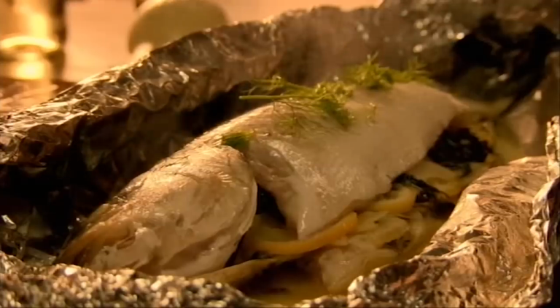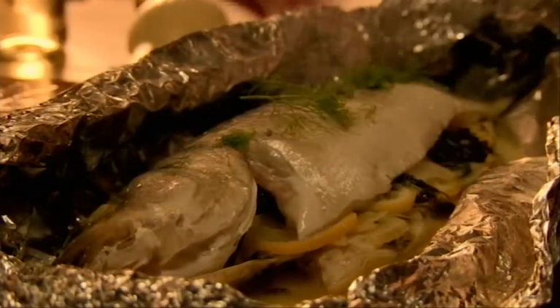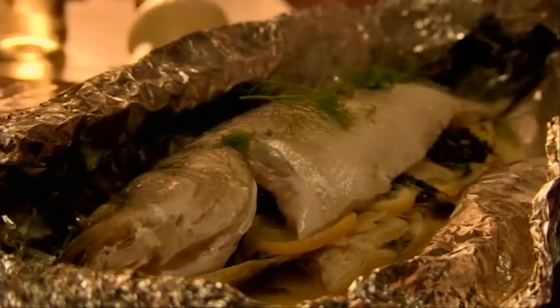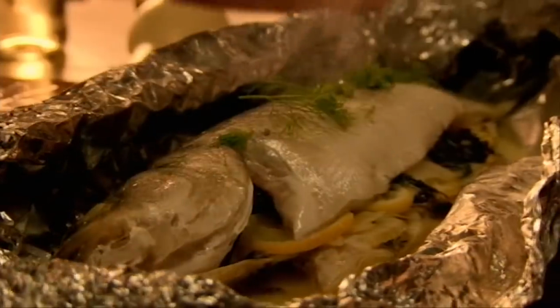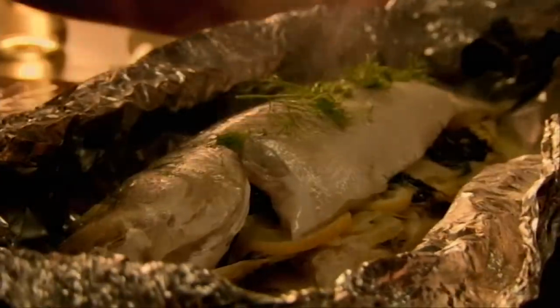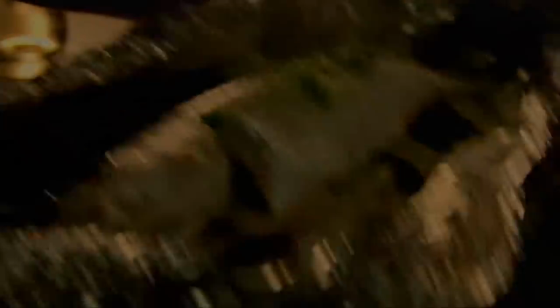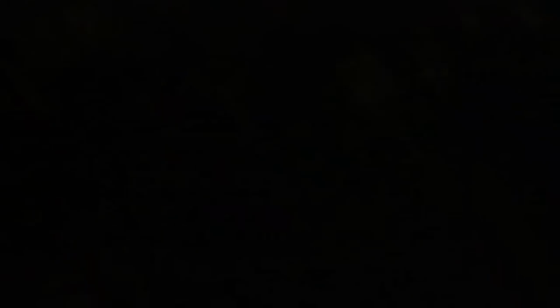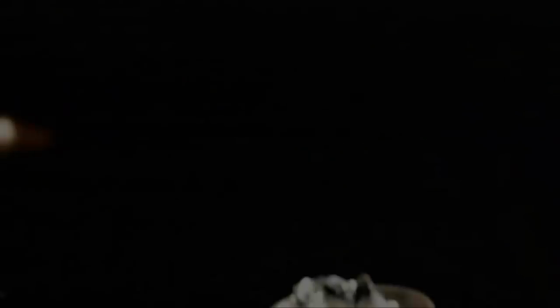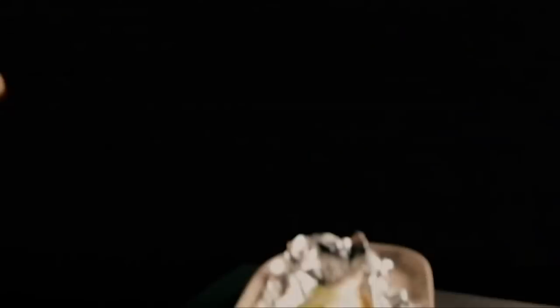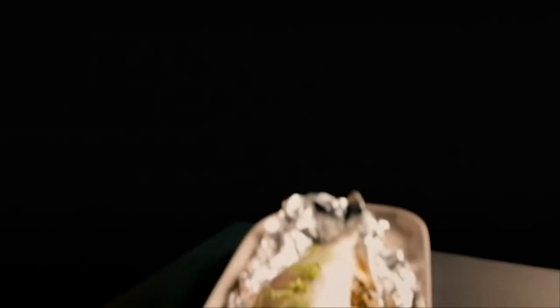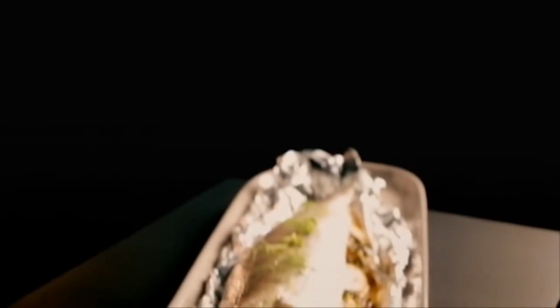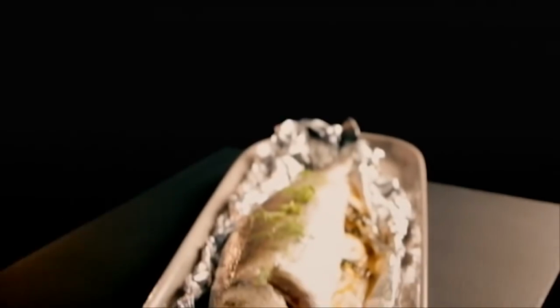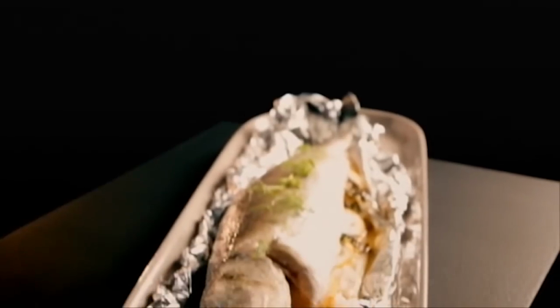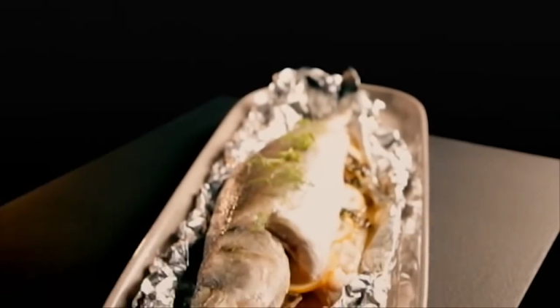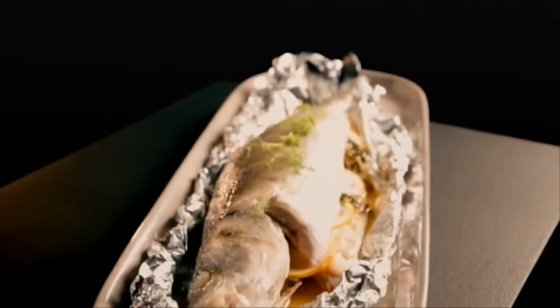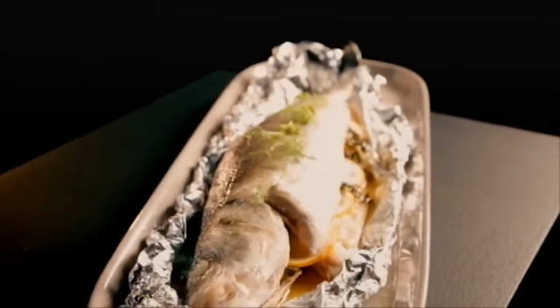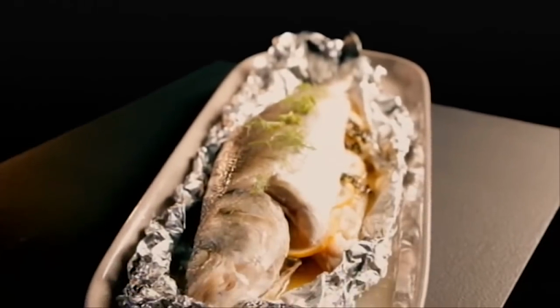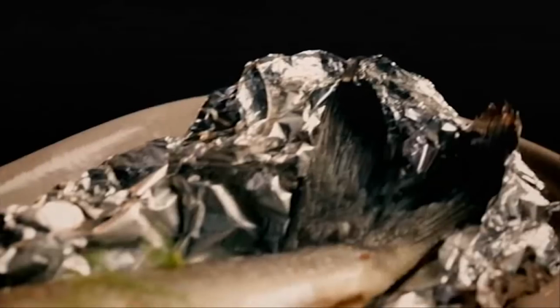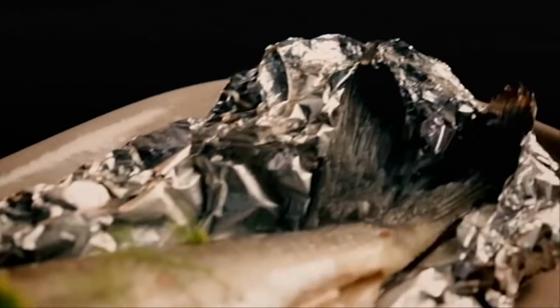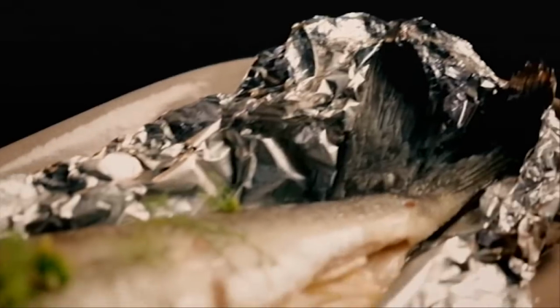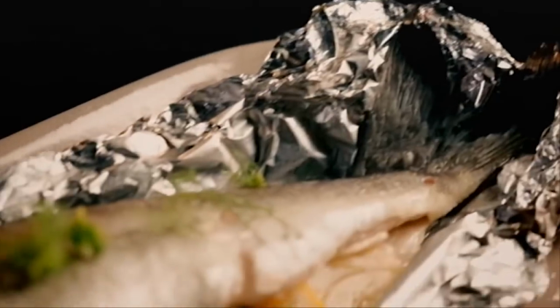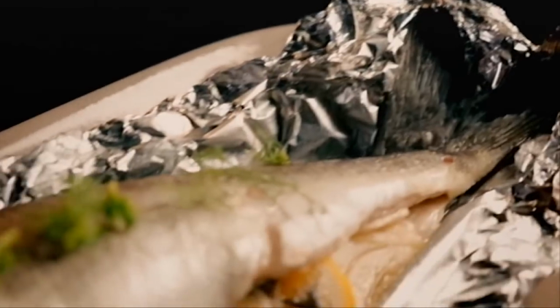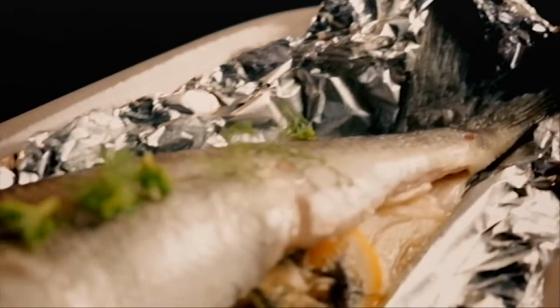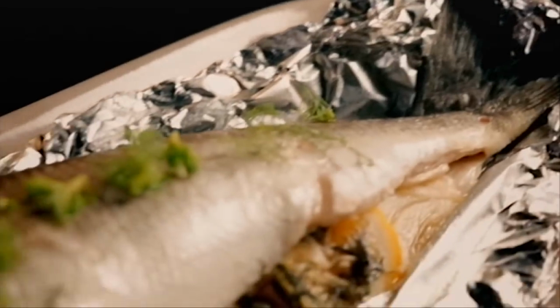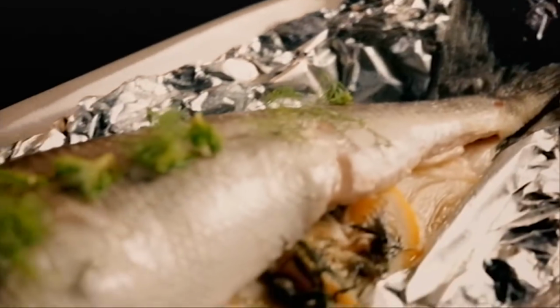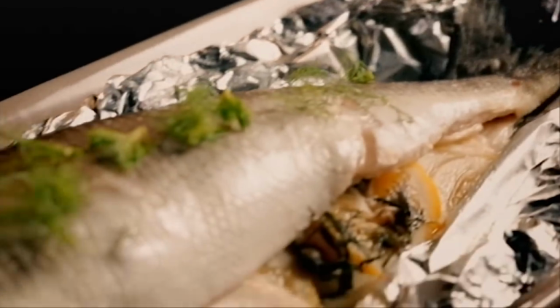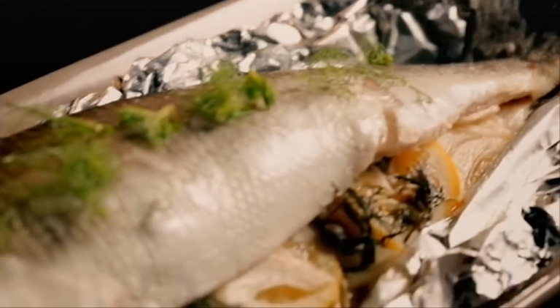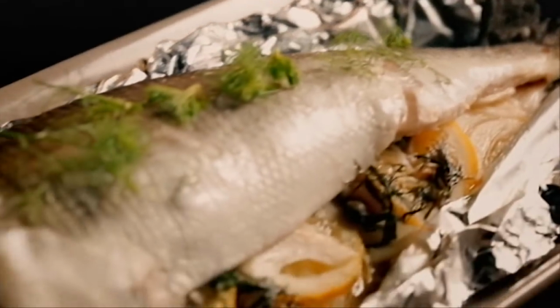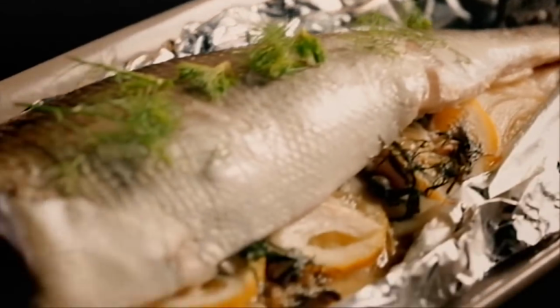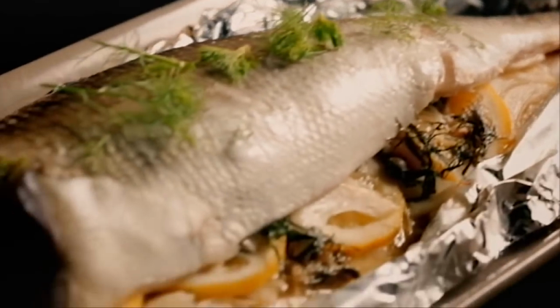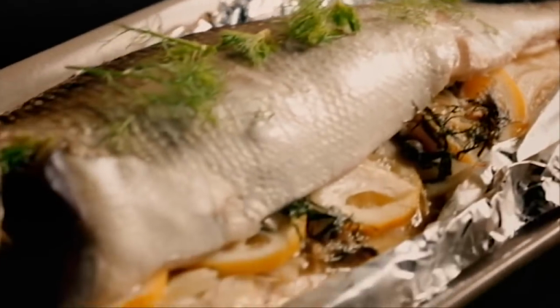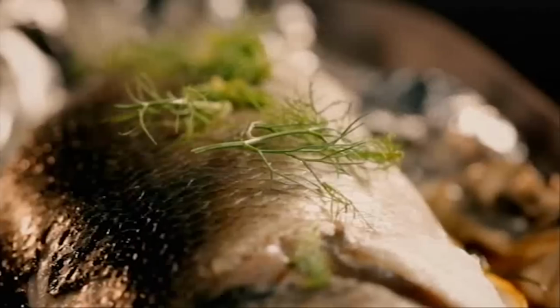Prepared in 10 minutes, wrapped for intense flavour, a stunning sea bass that's bound to create a stir.